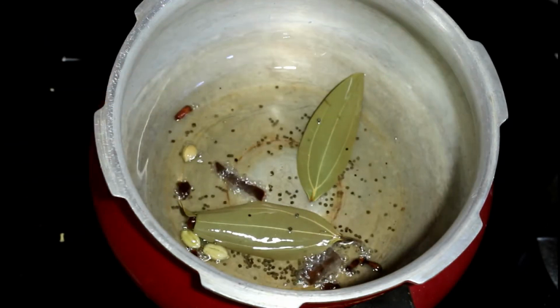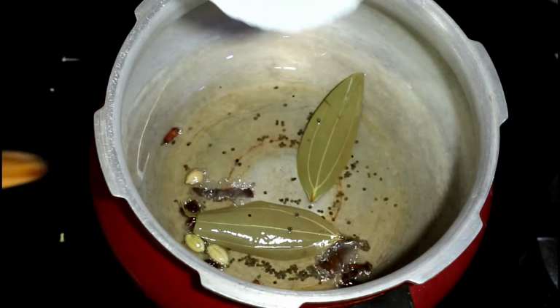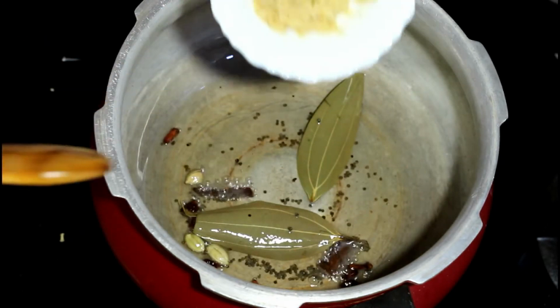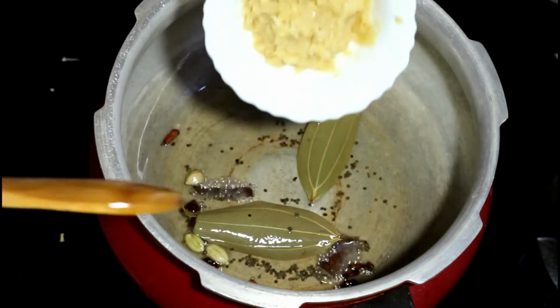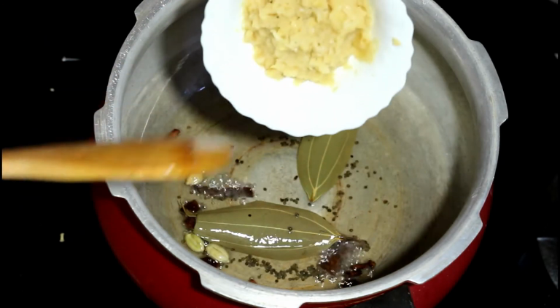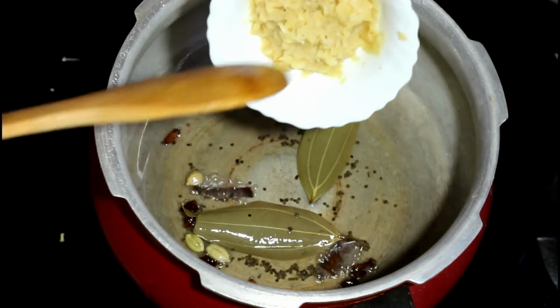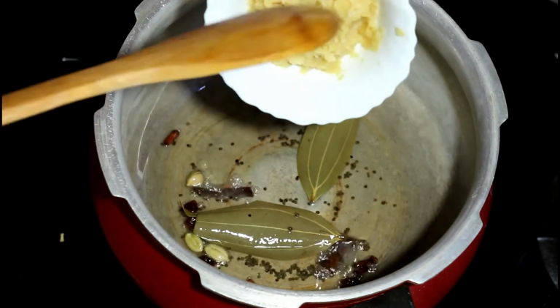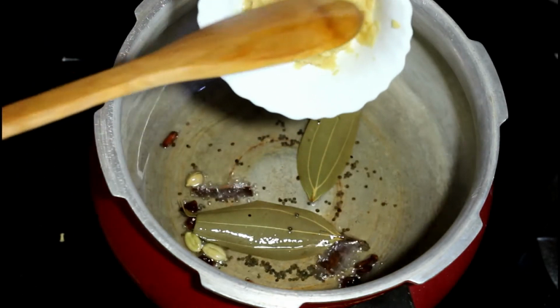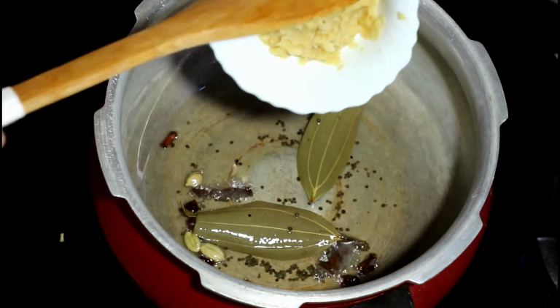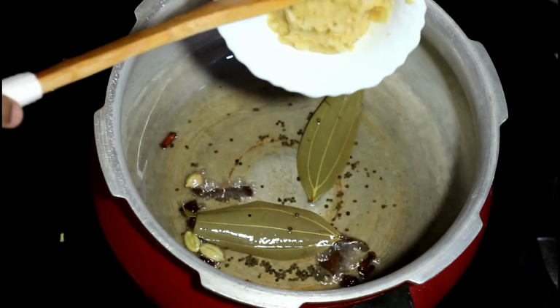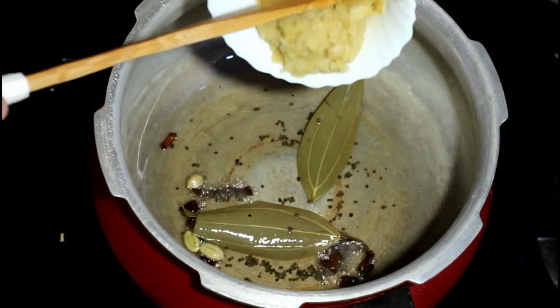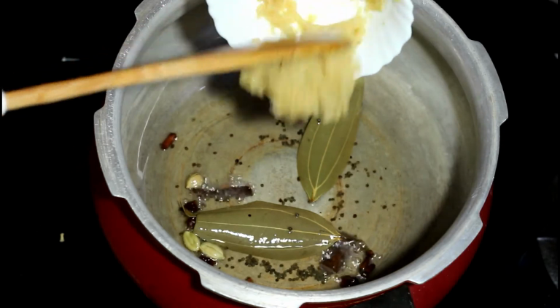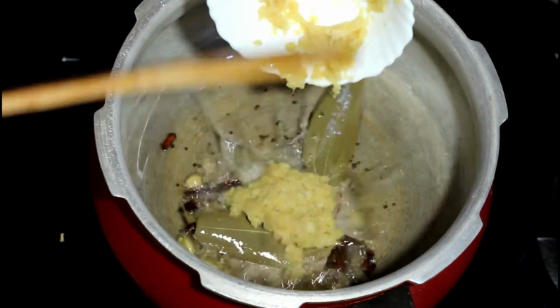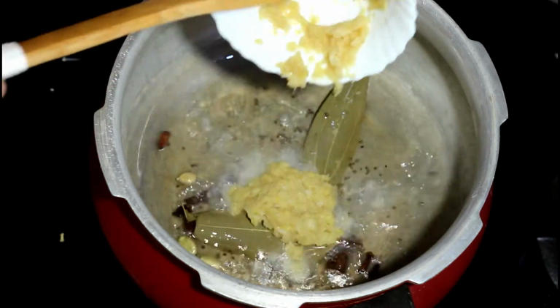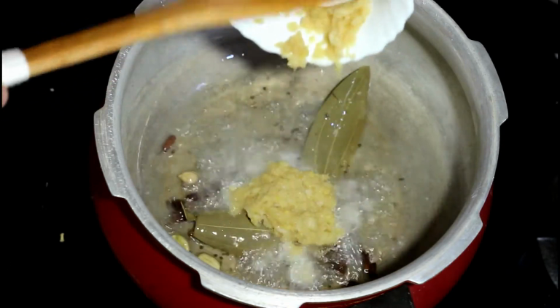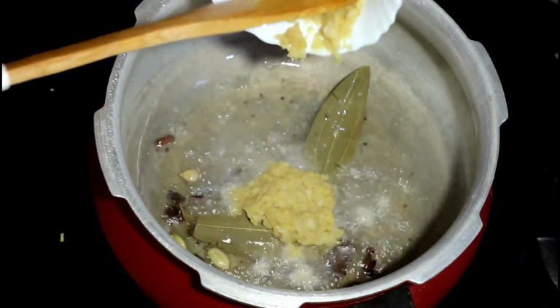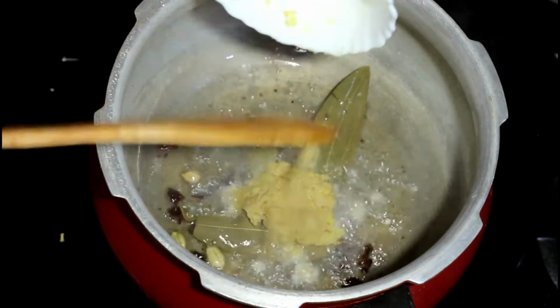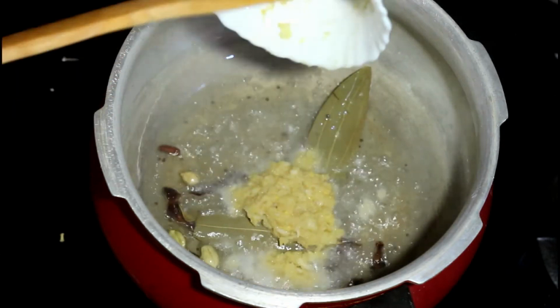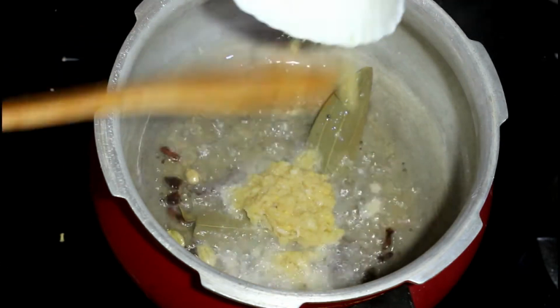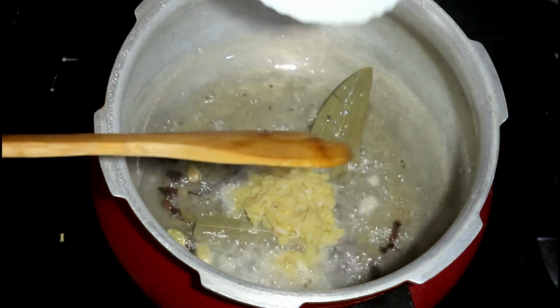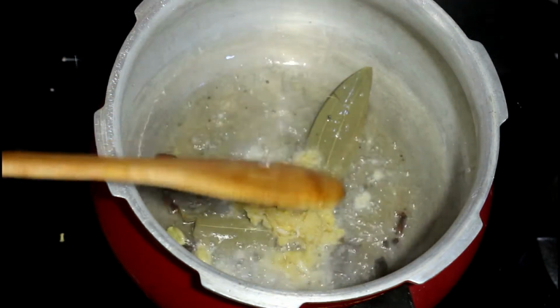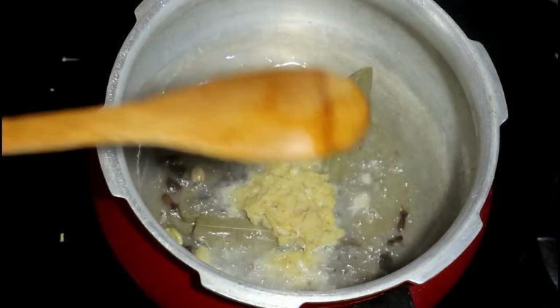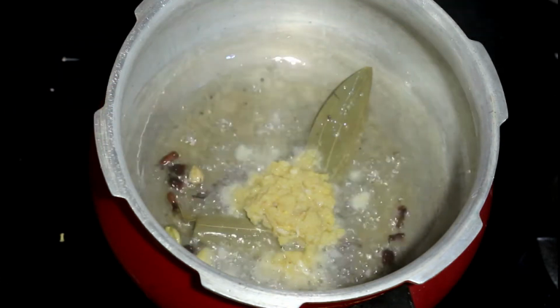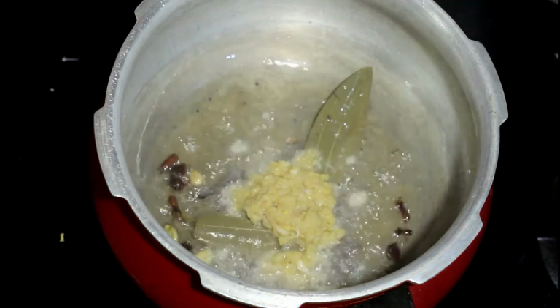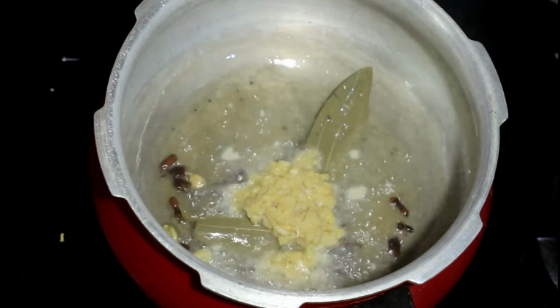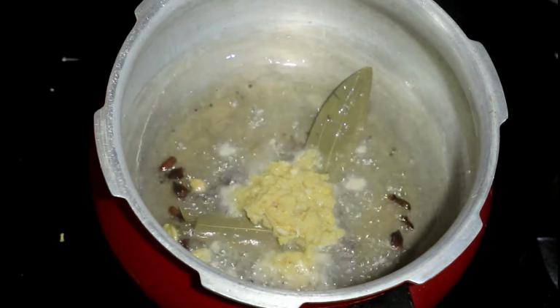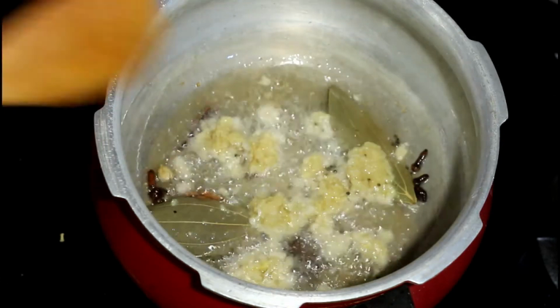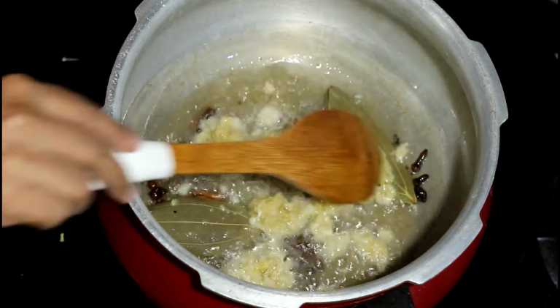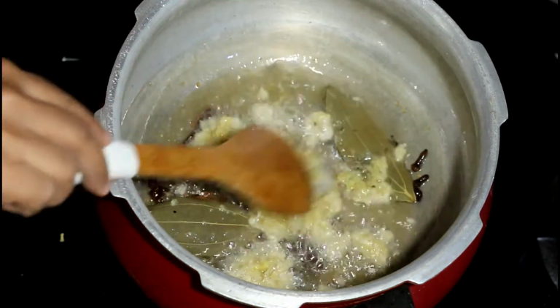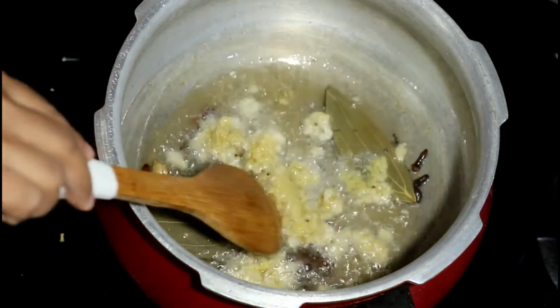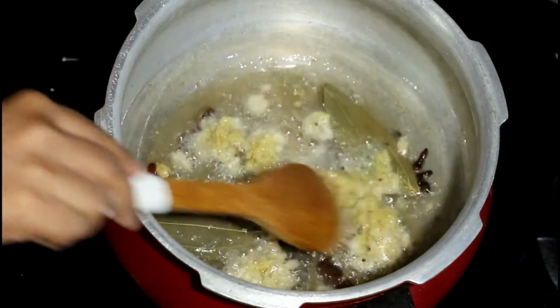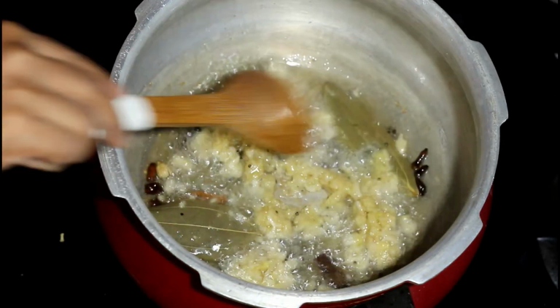Next add the ginger garlic paste to this and fry it until the raw smell is gone.